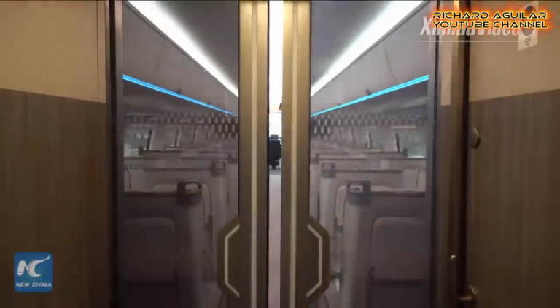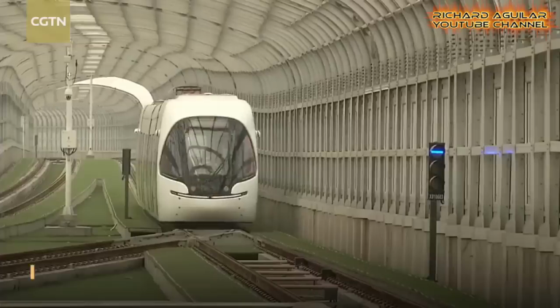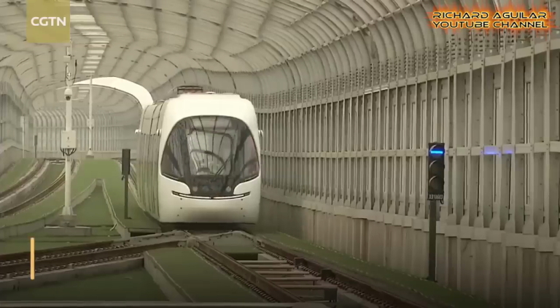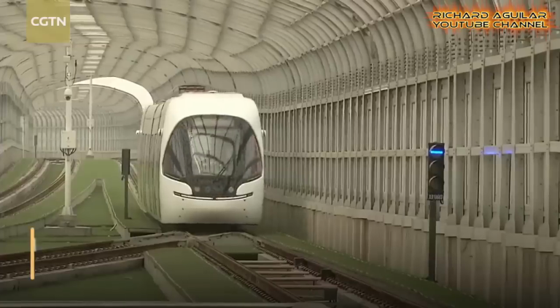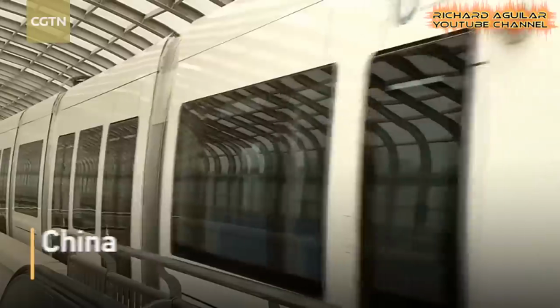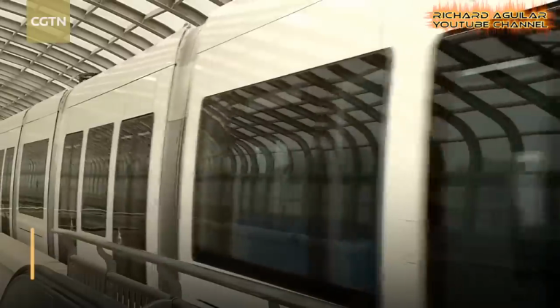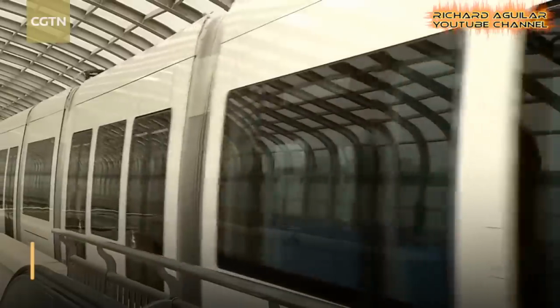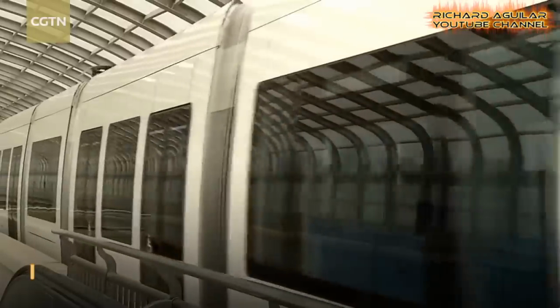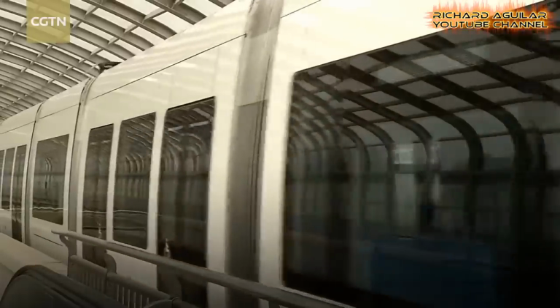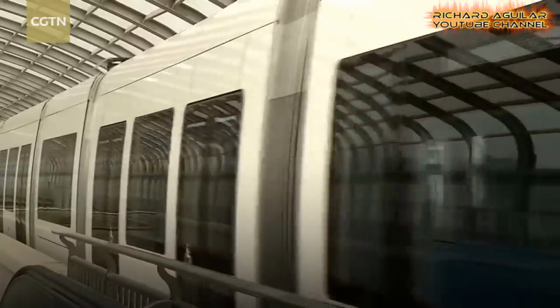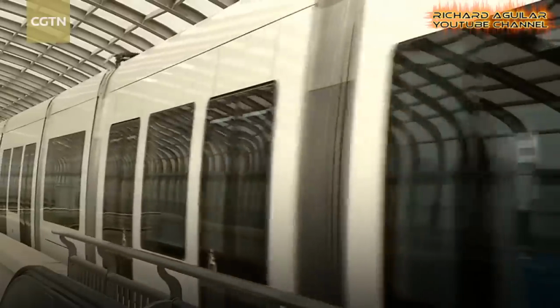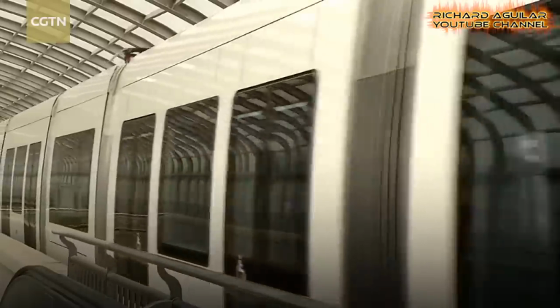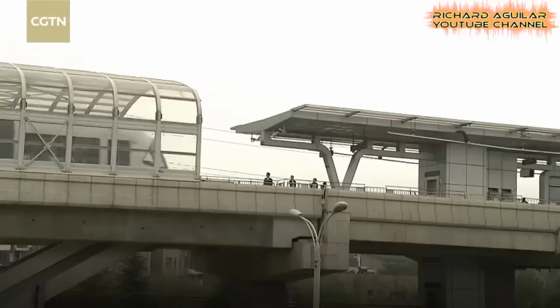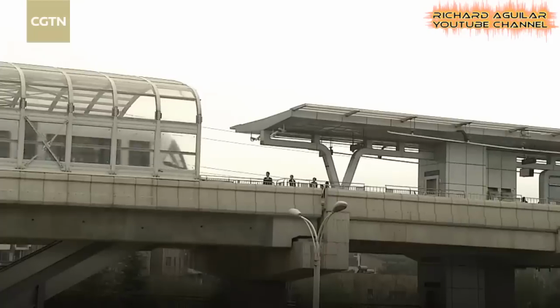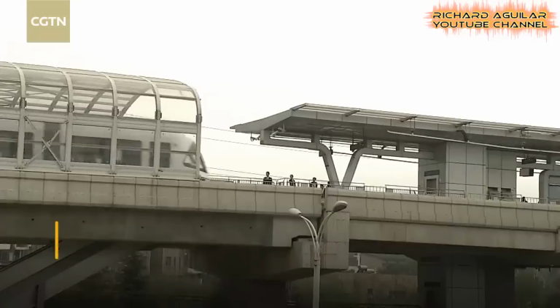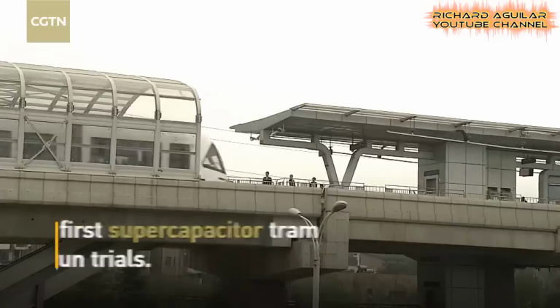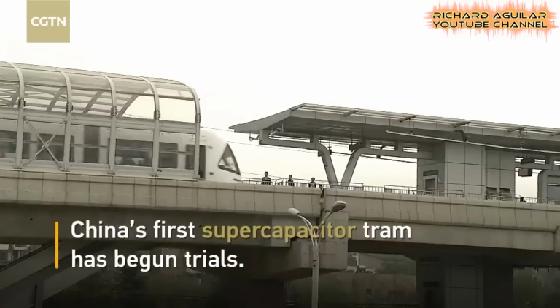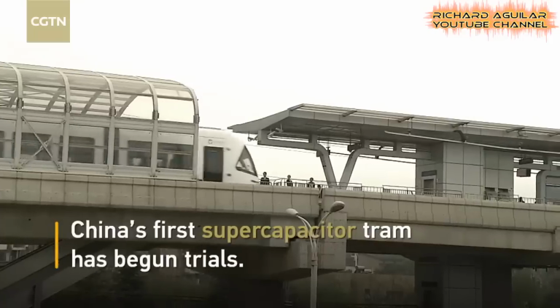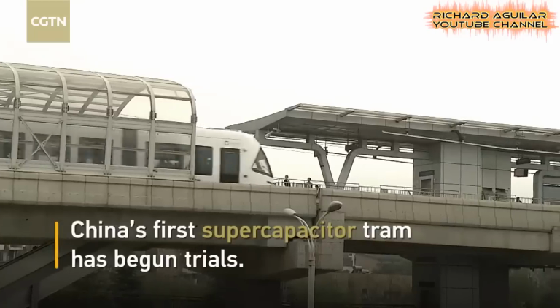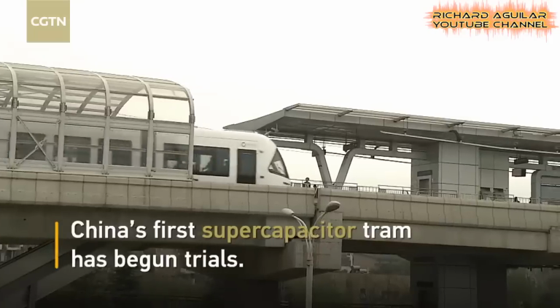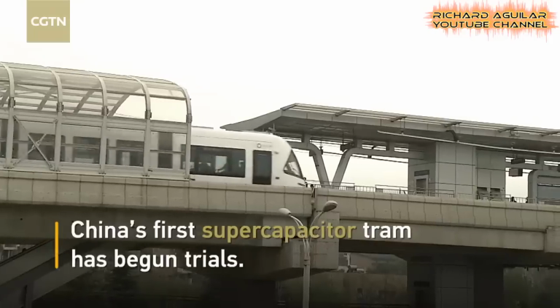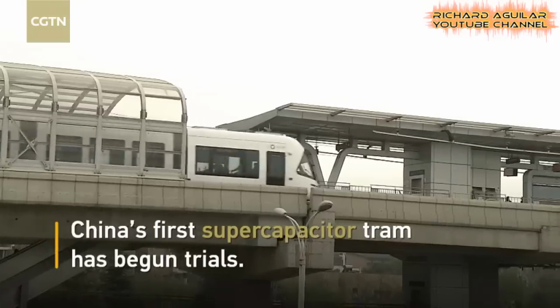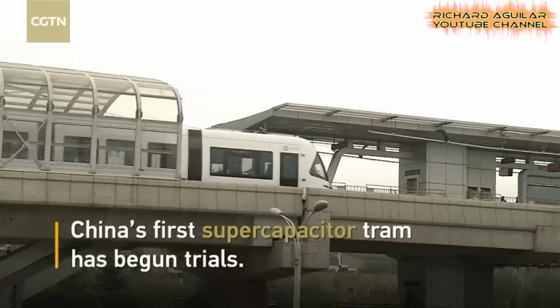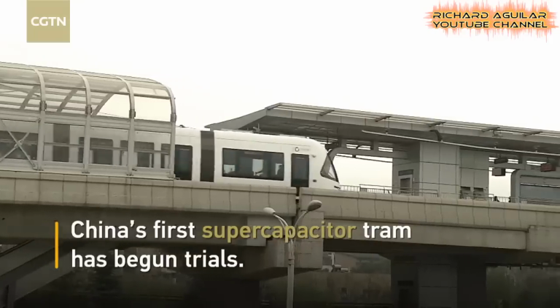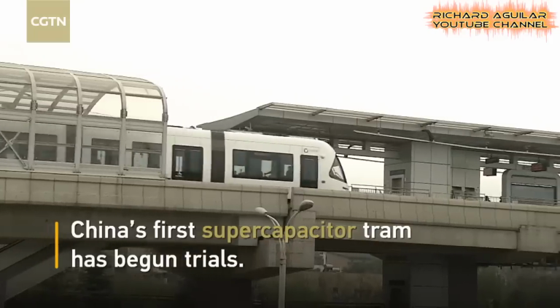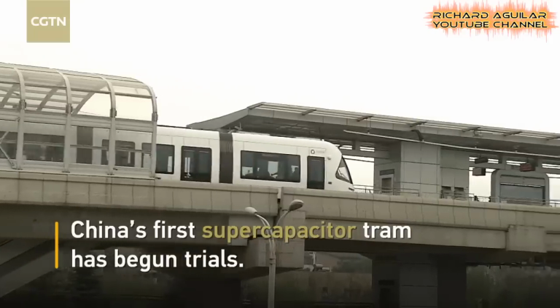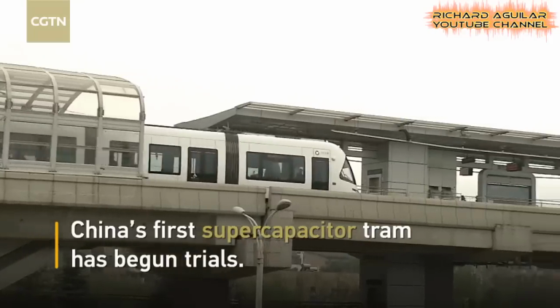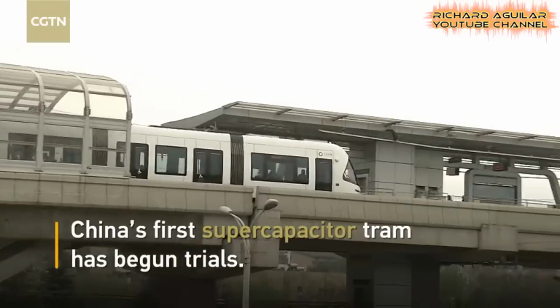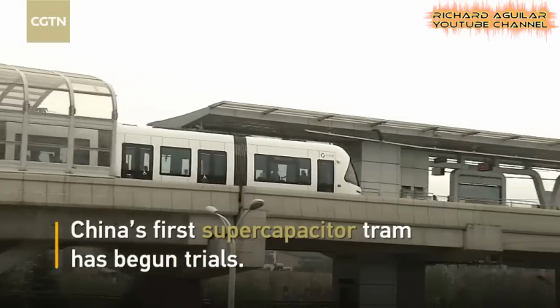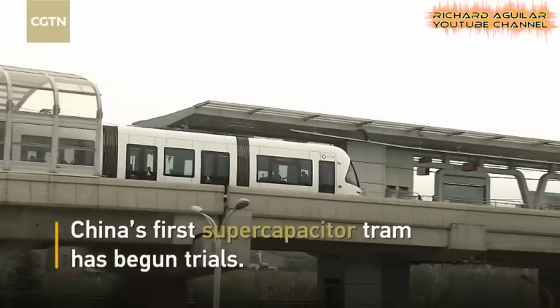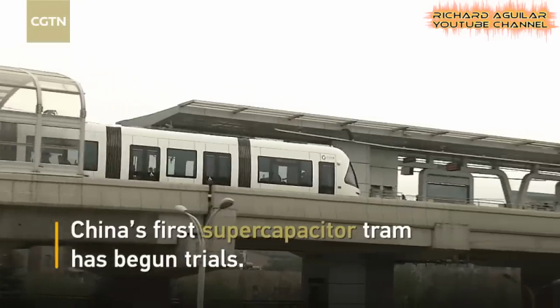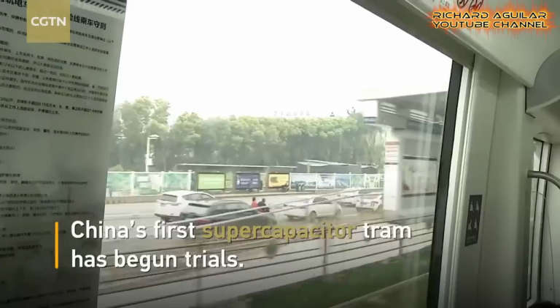Number five is the first super-capacitor tram from China, which is already in trial operation.